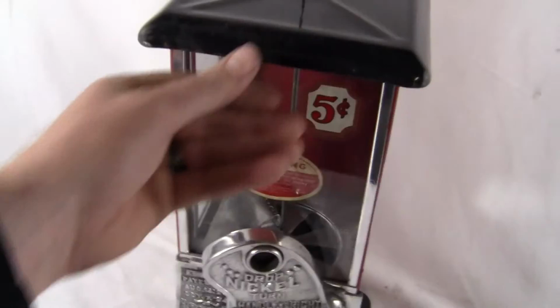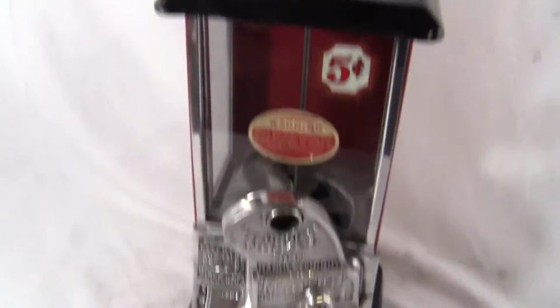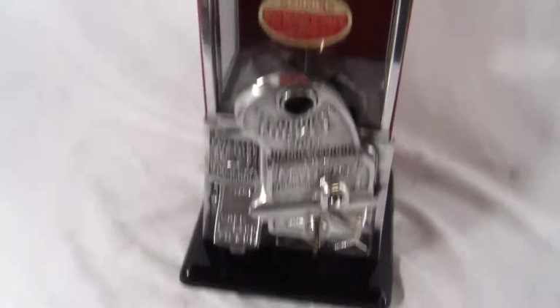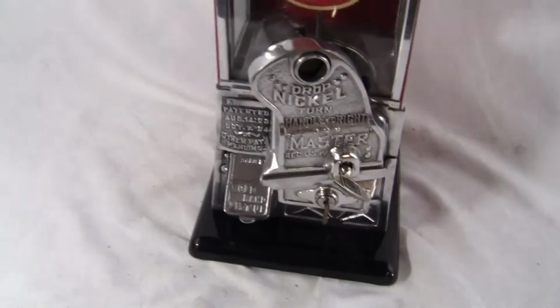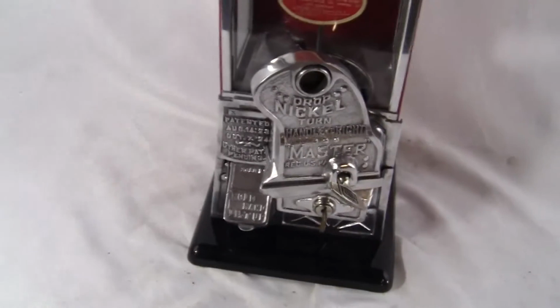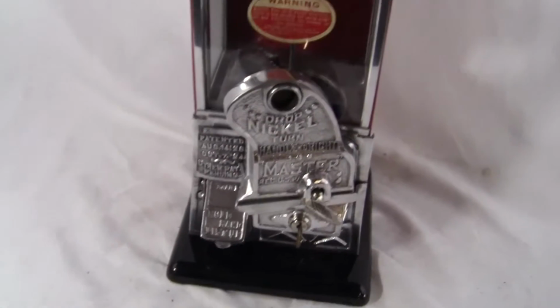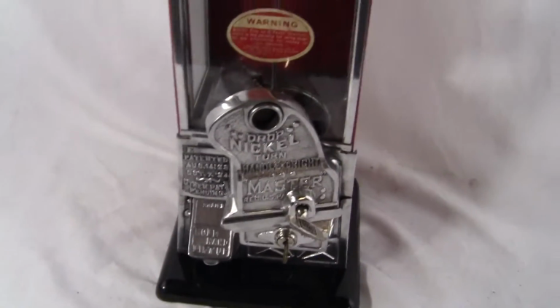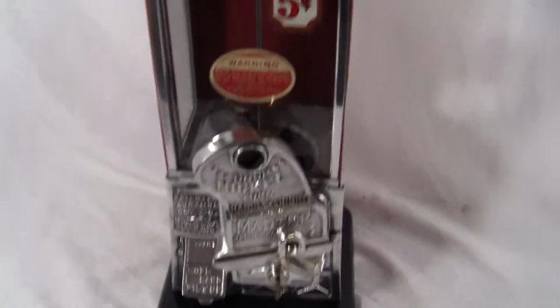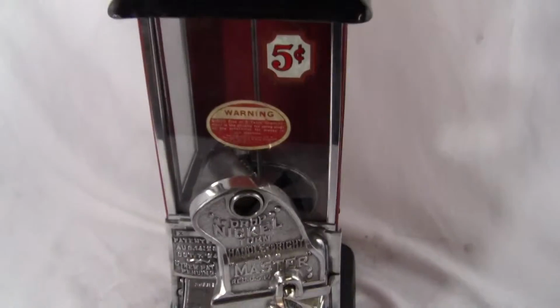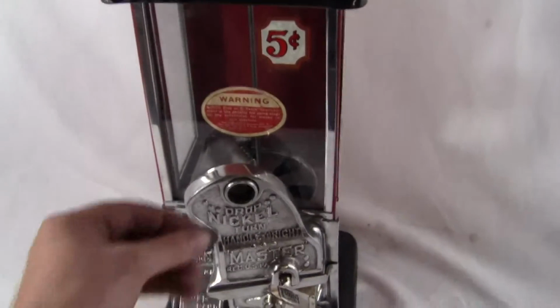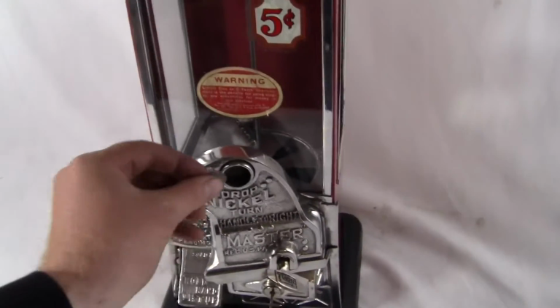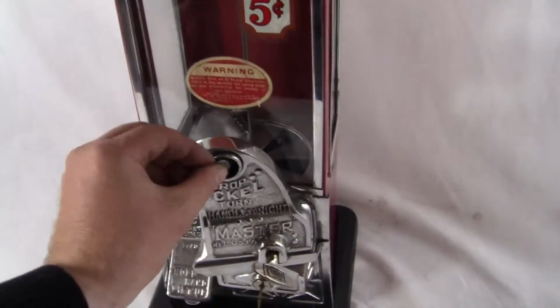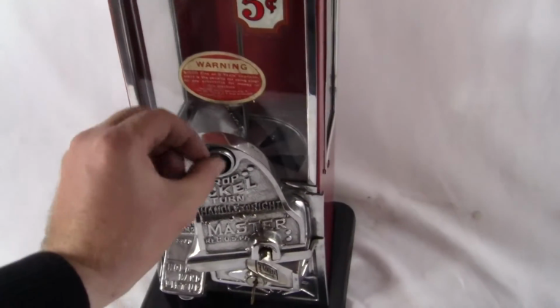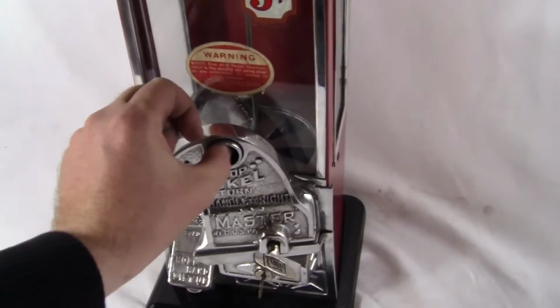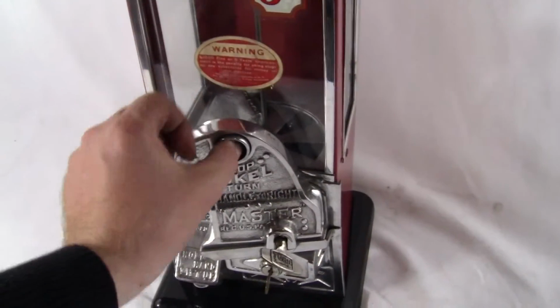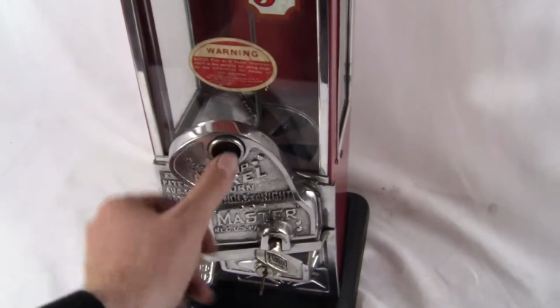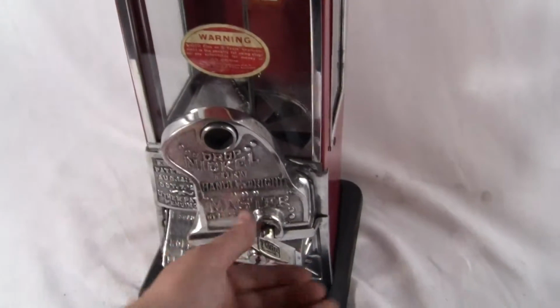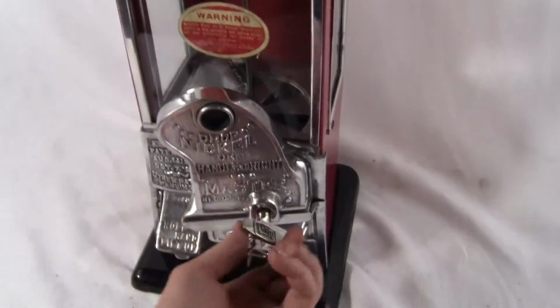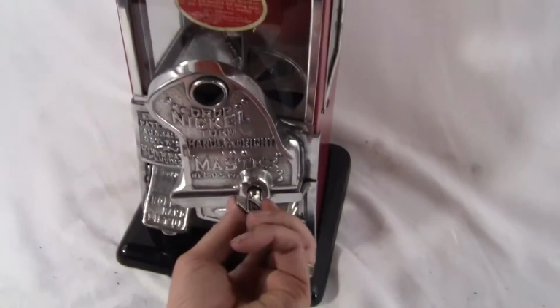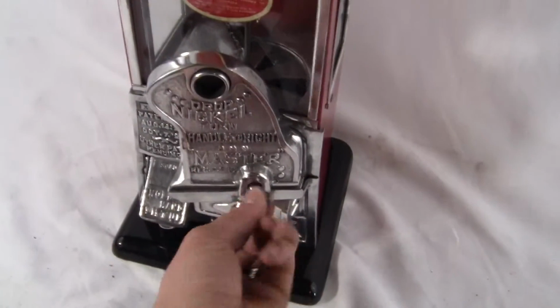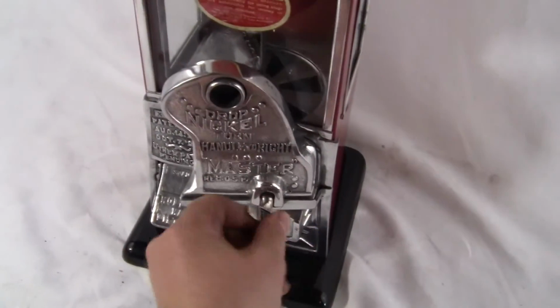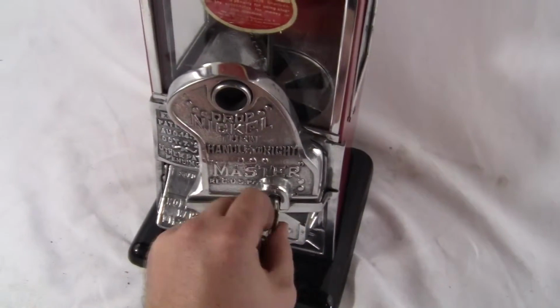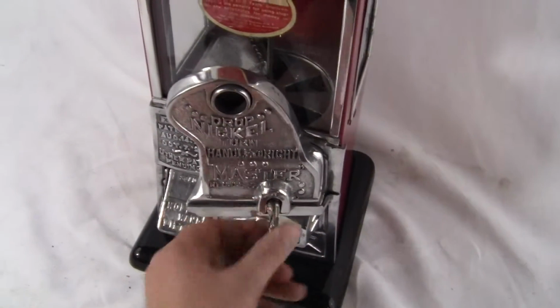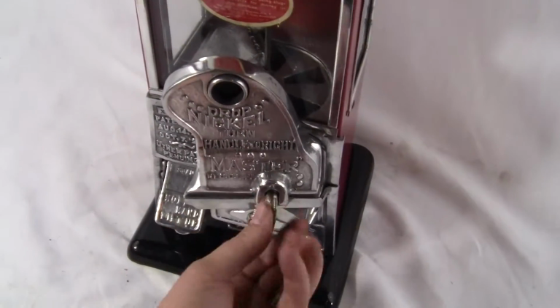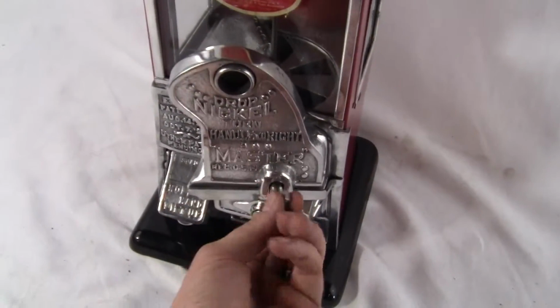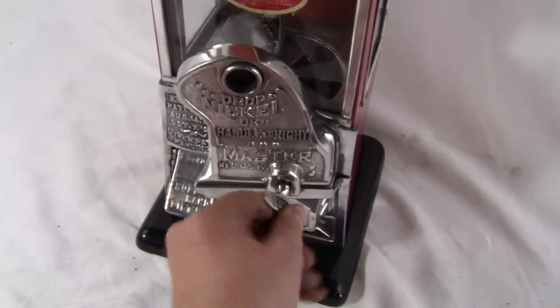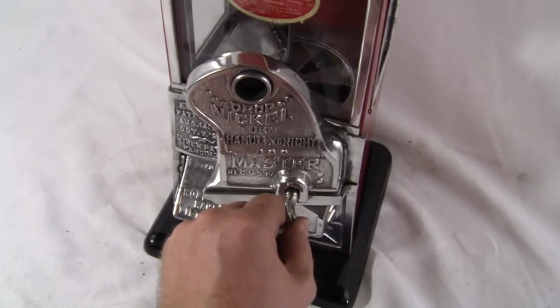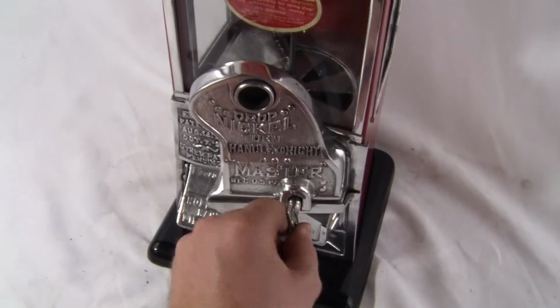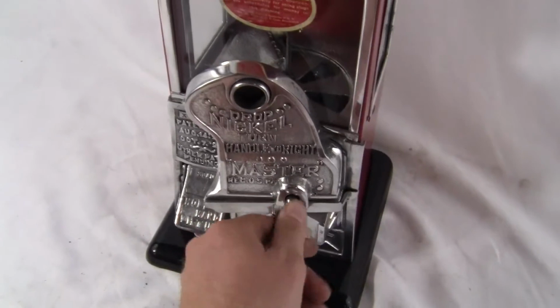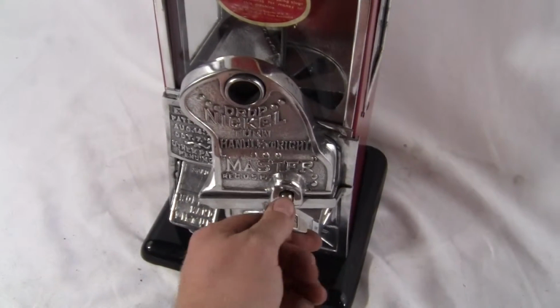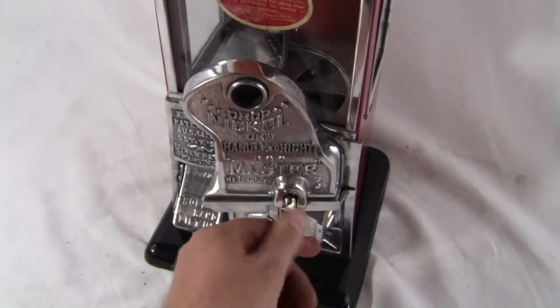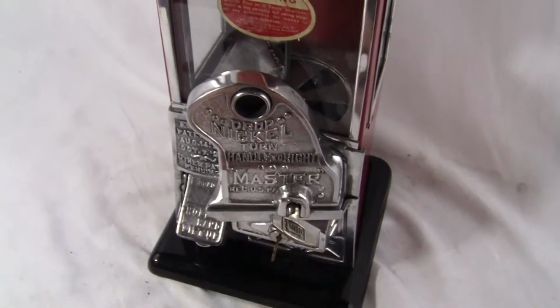I will show the machine working again. Take a nickel, drop it in the slot, turn the handle one full turn.